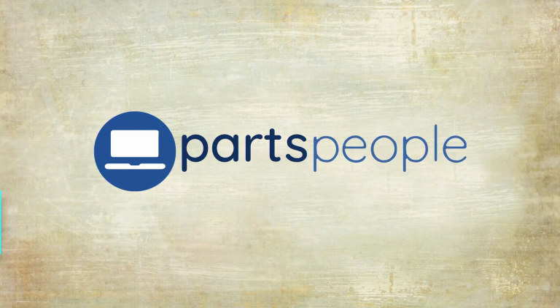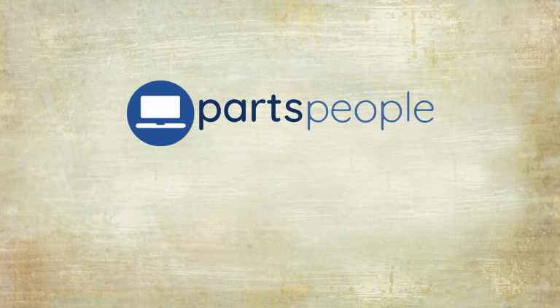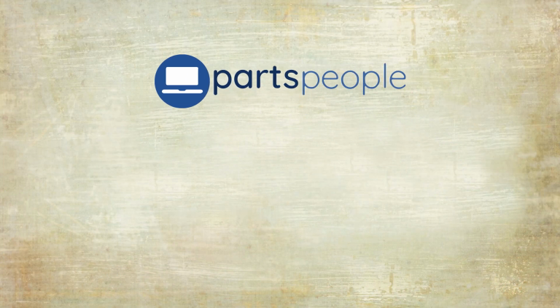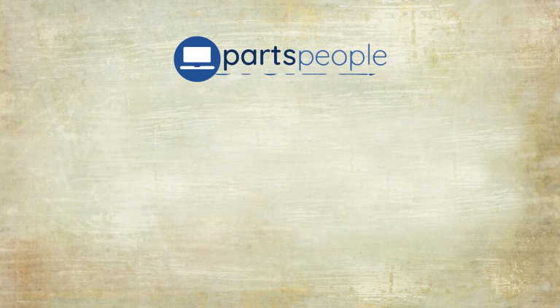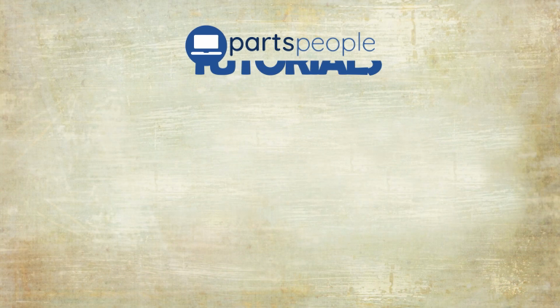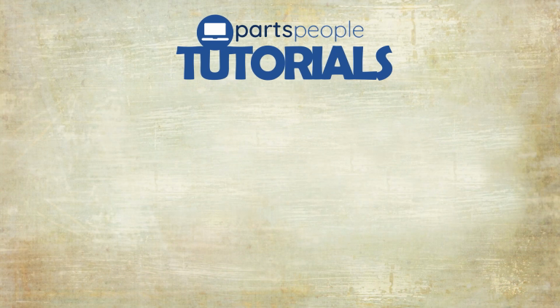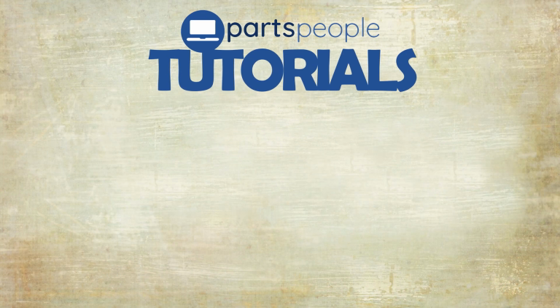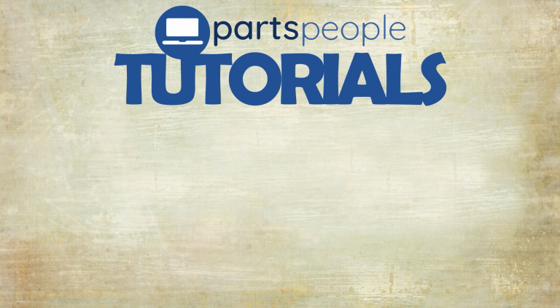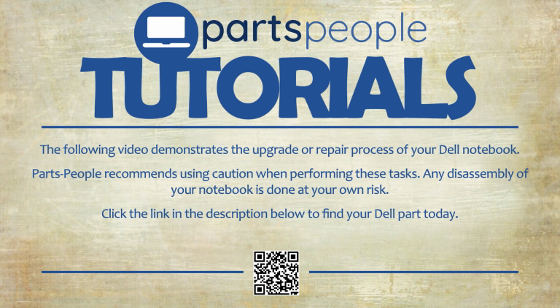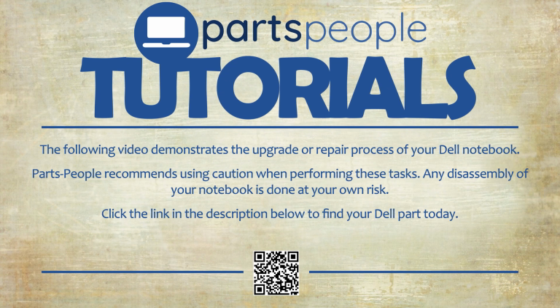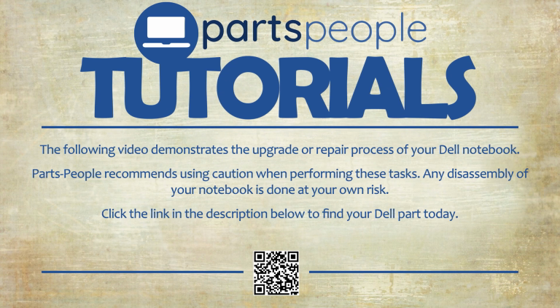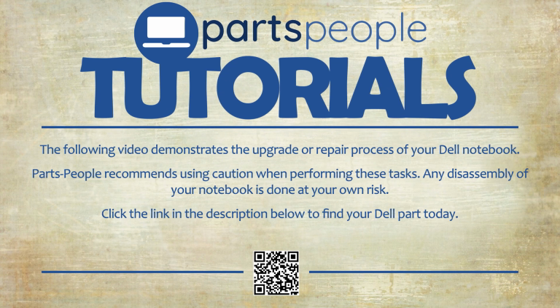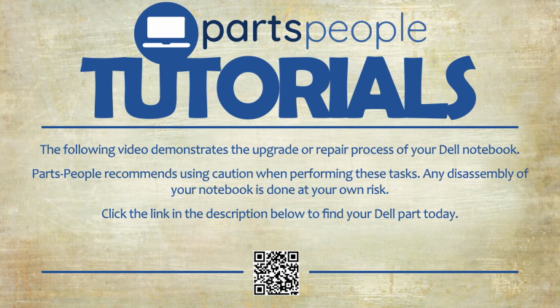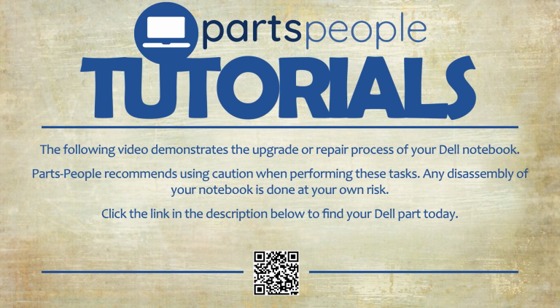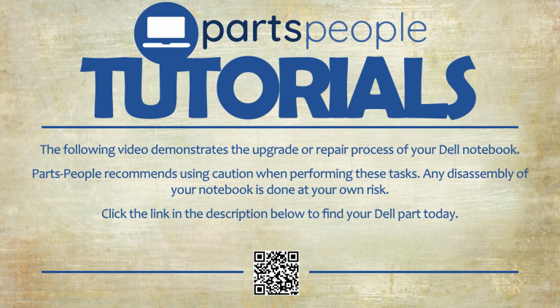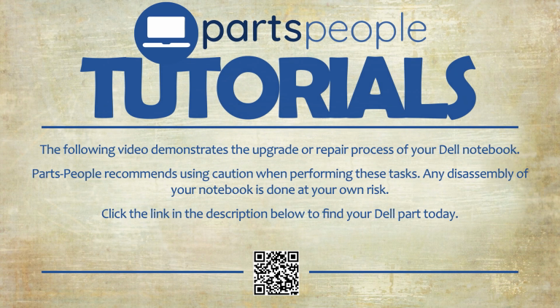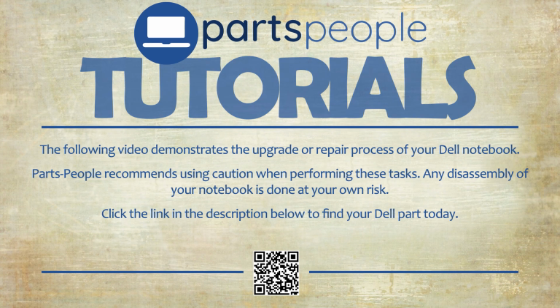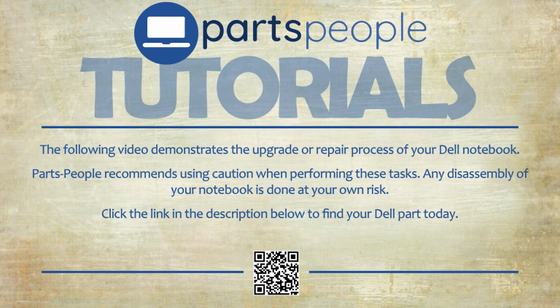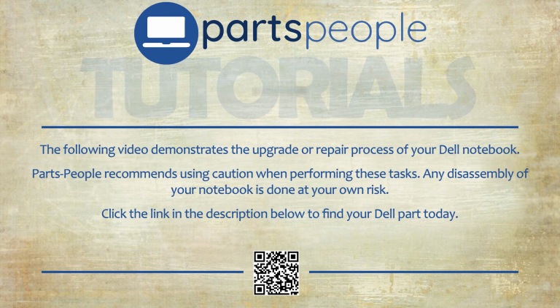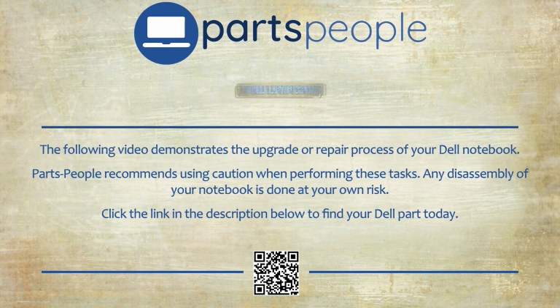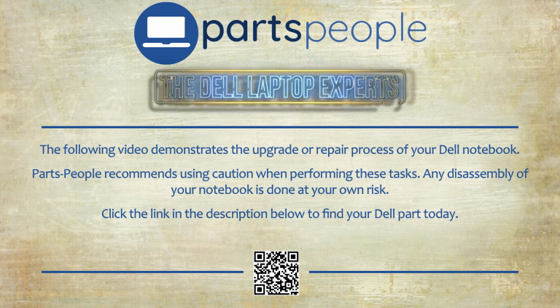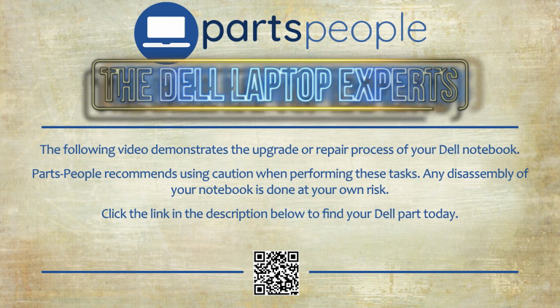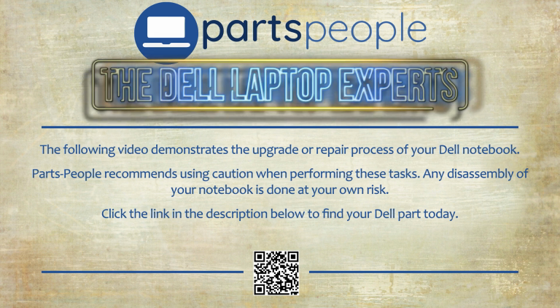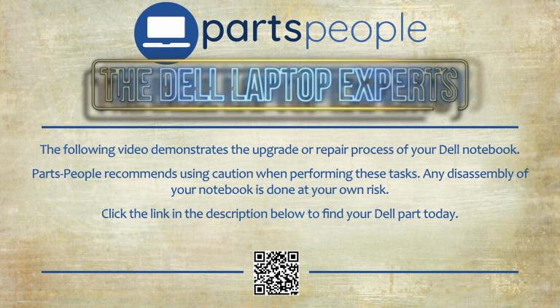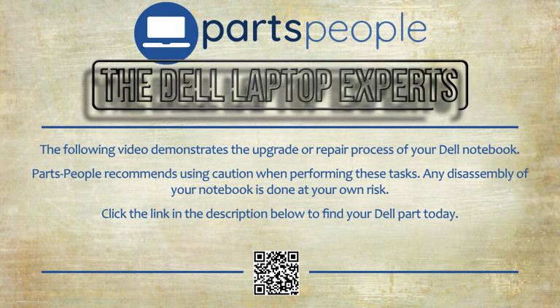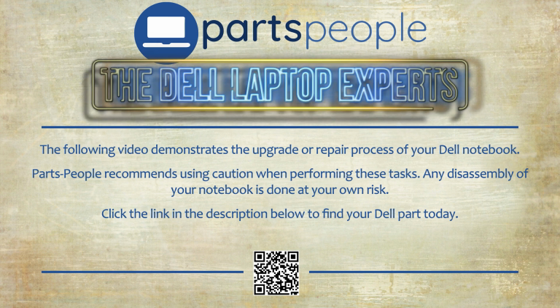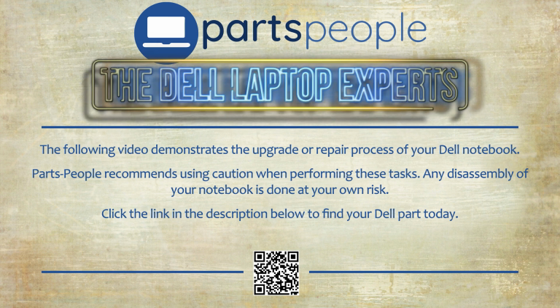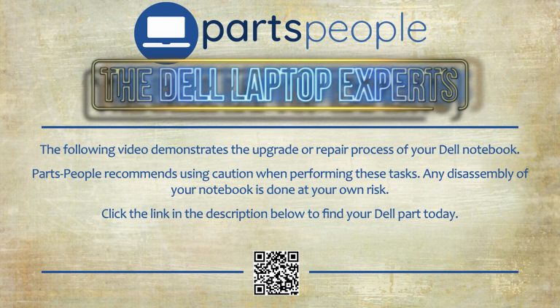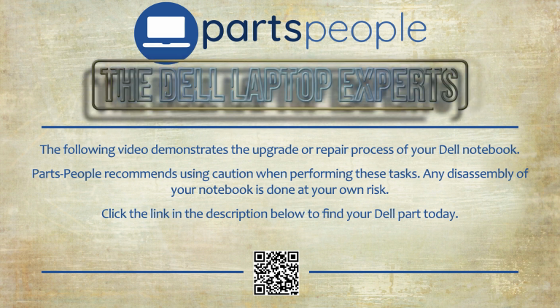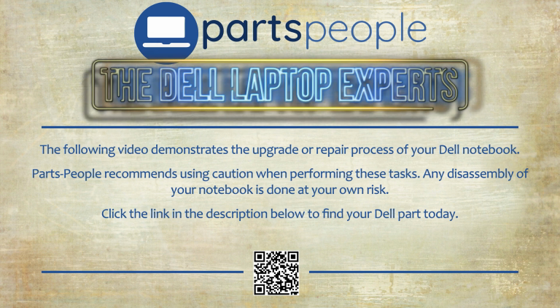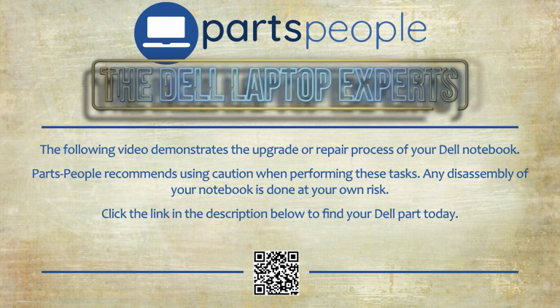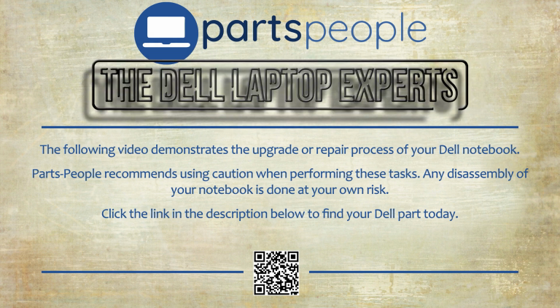Parts People Tutorials. Upgrade or repair your Dell. Need the part? Find it here.